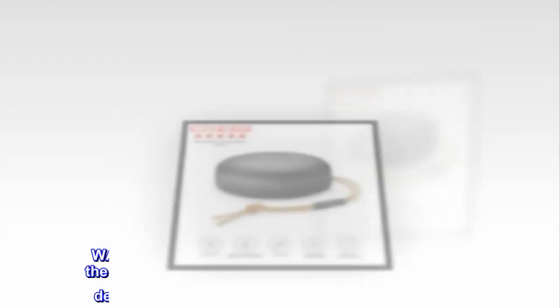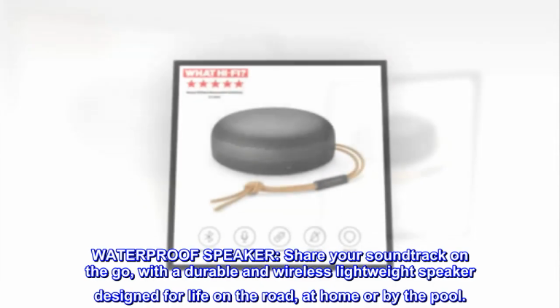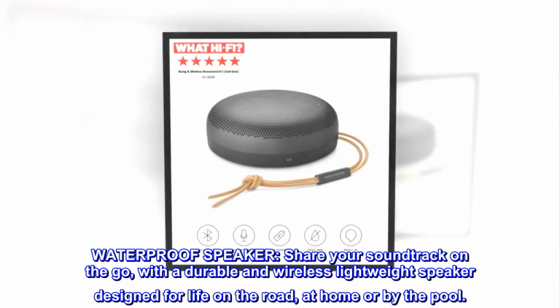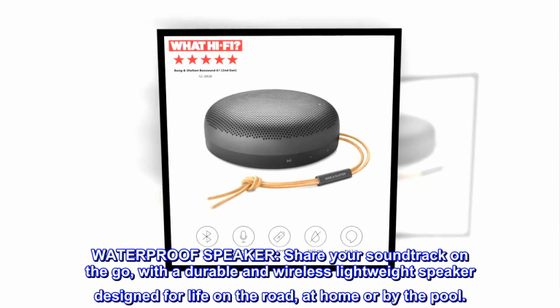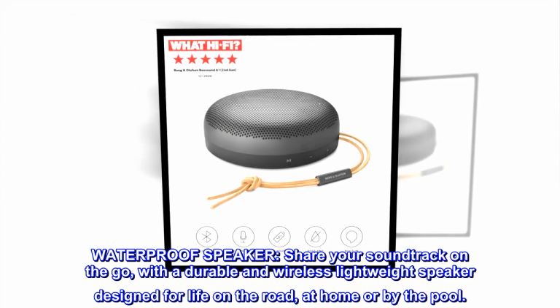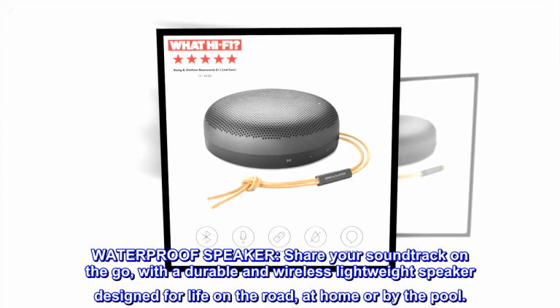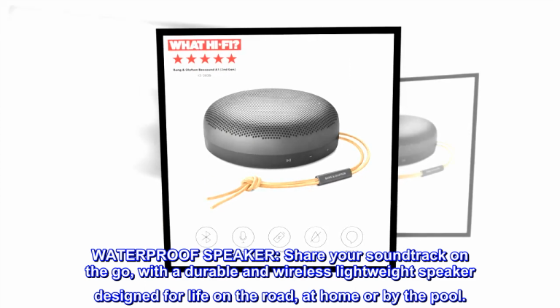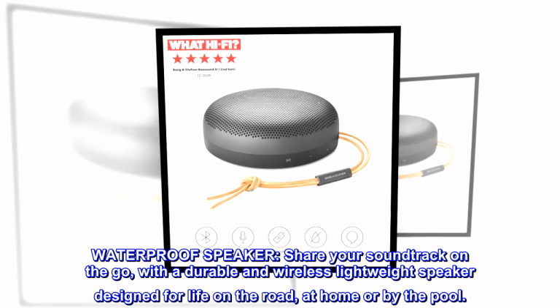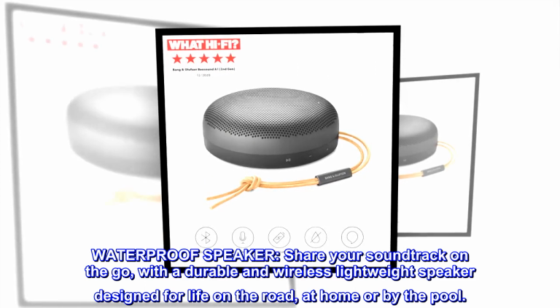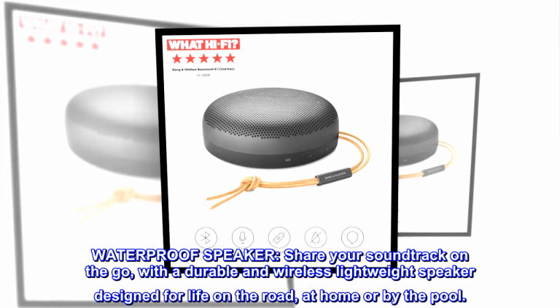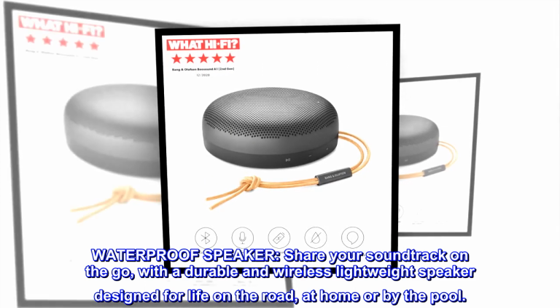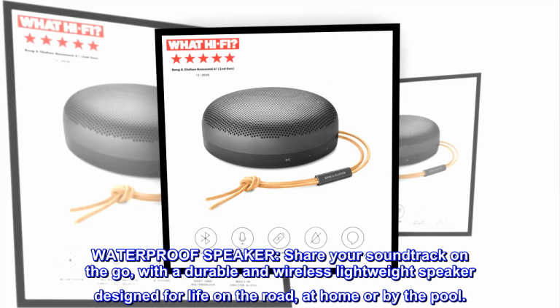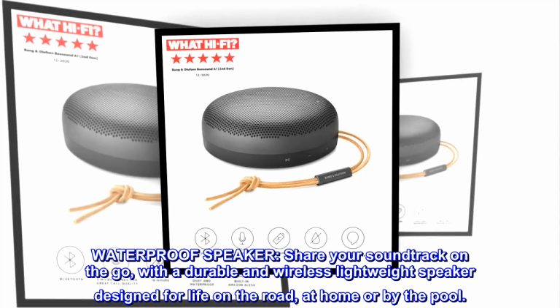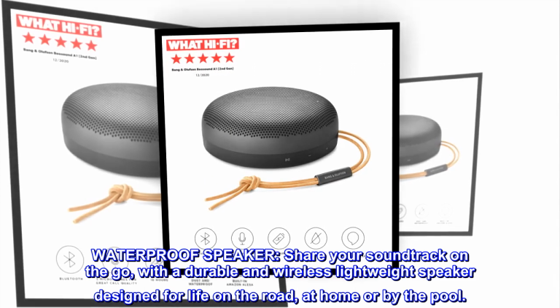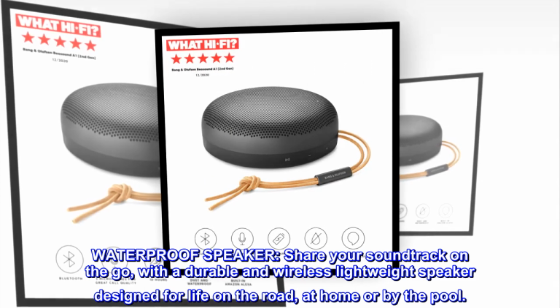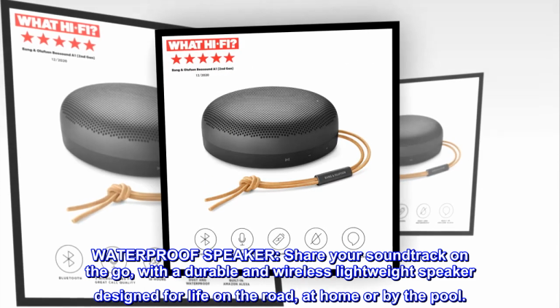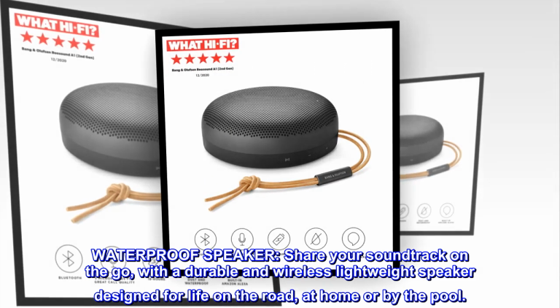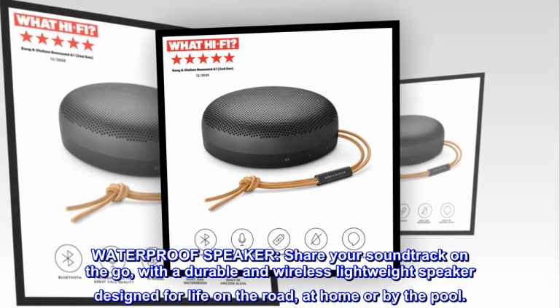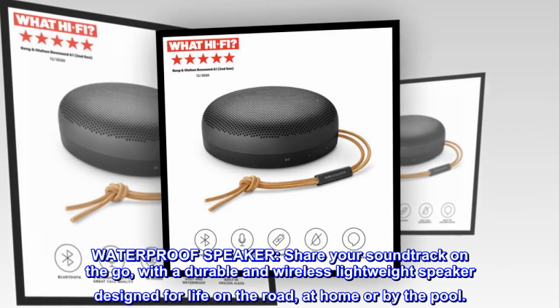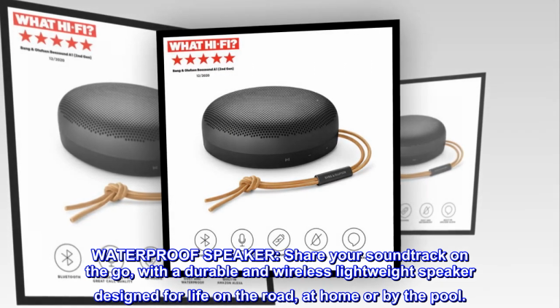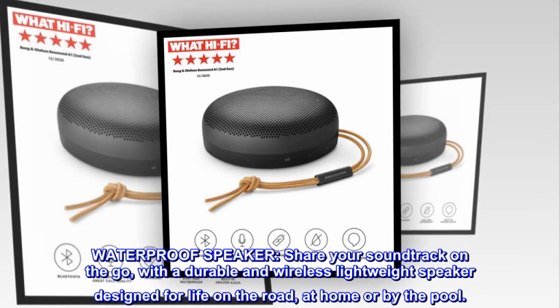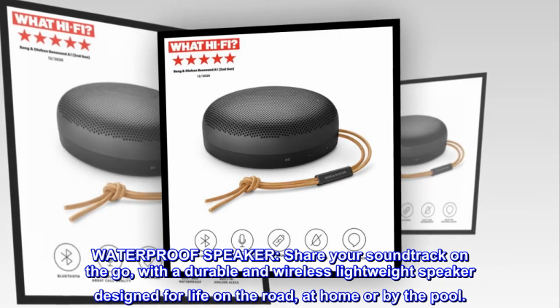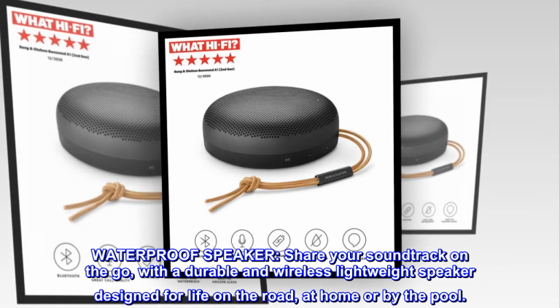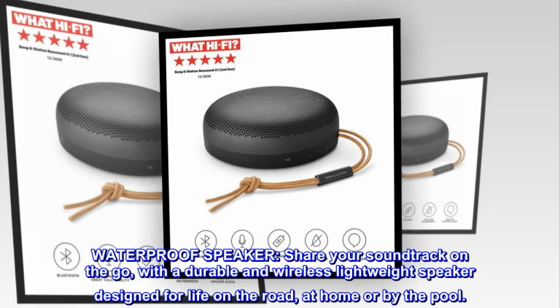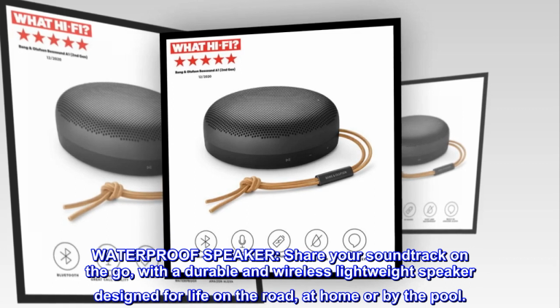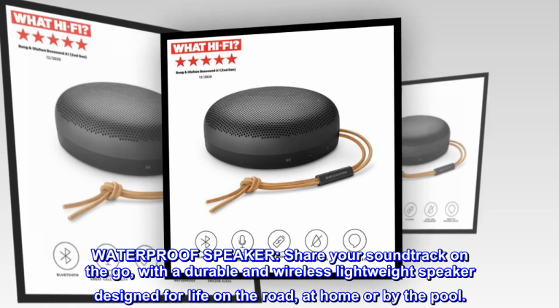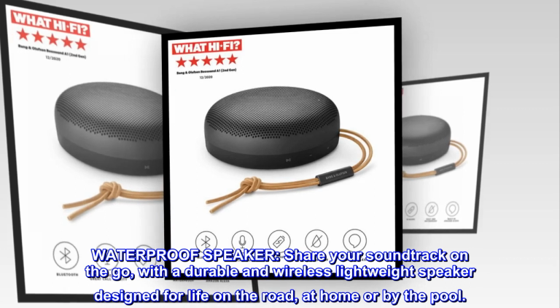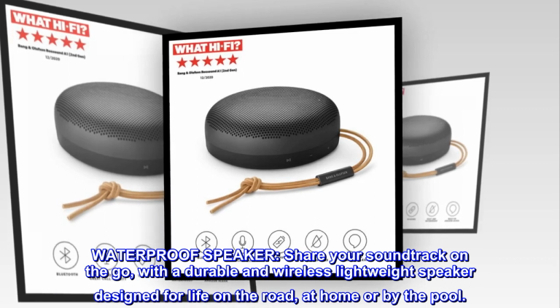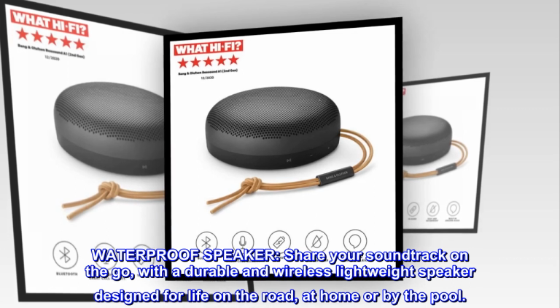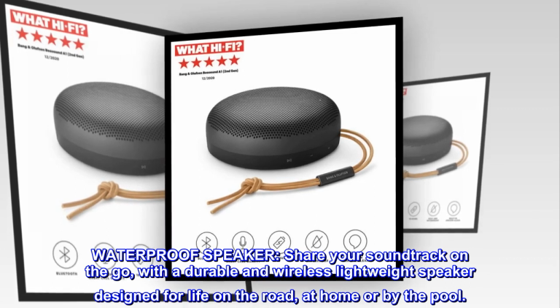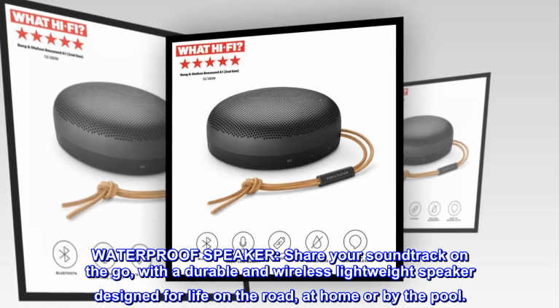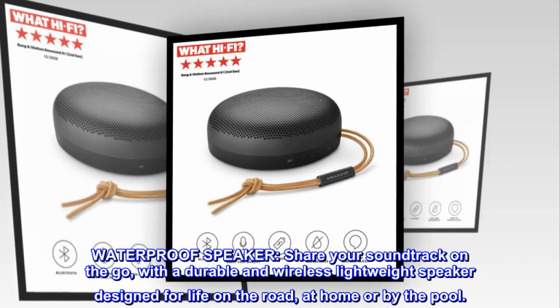Waterproof speaker. Share your soundtrack on the go with a durable and wireless lightweight speaker designed for life on the road, at home, or by the pool.